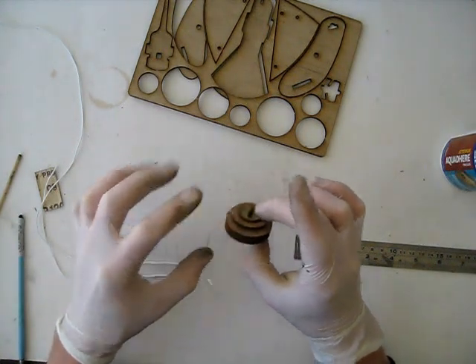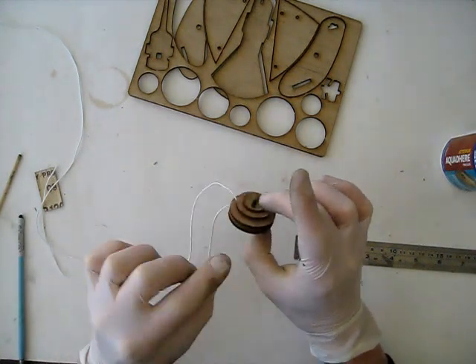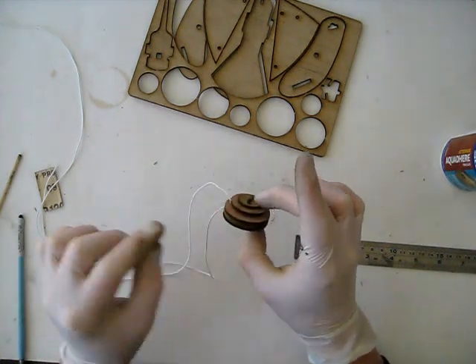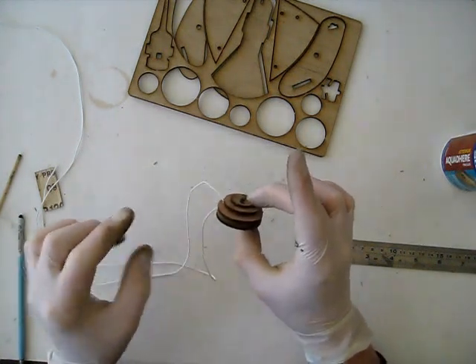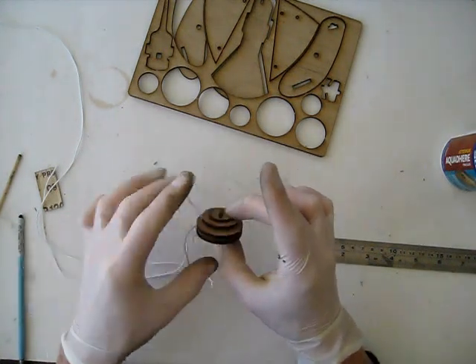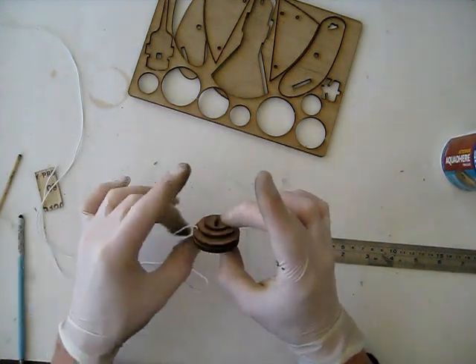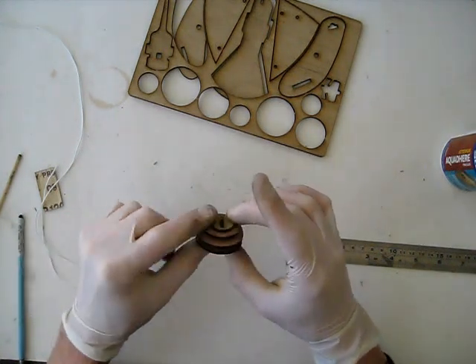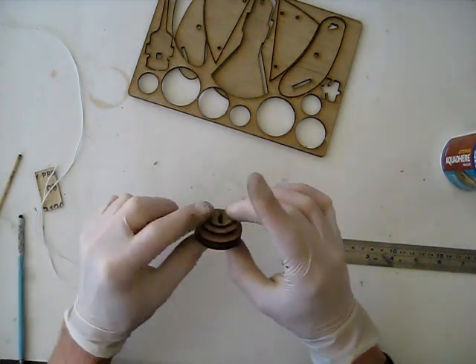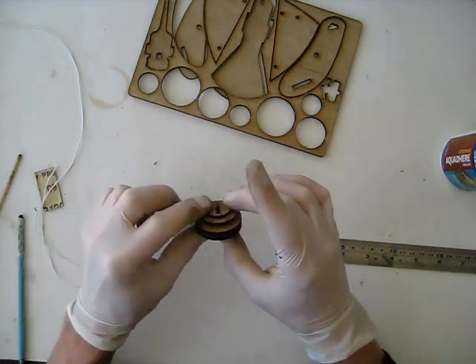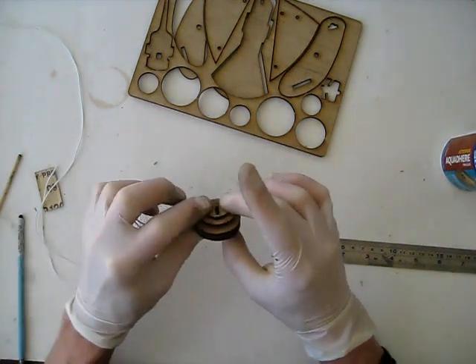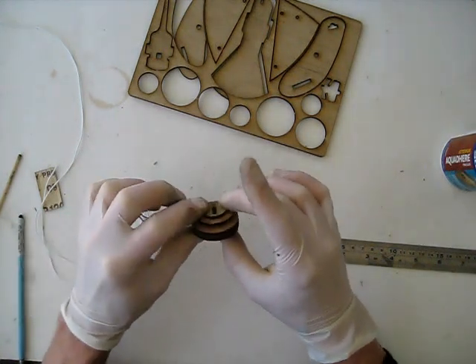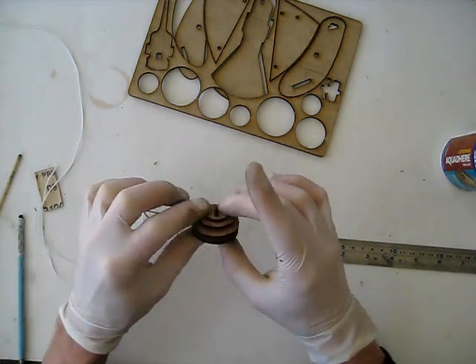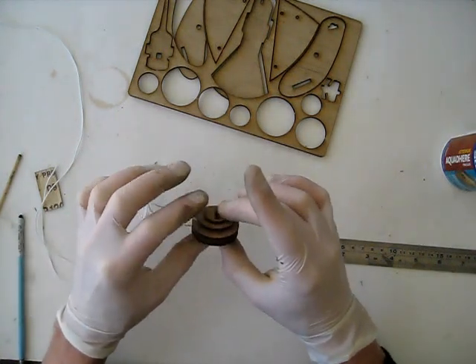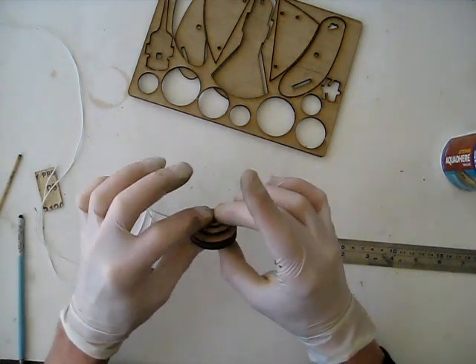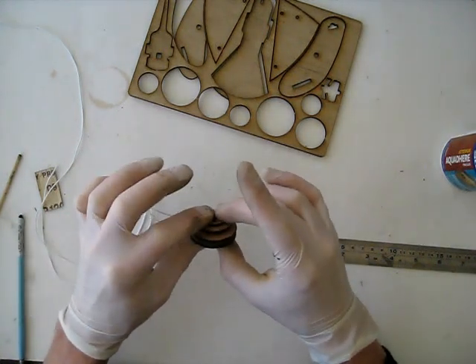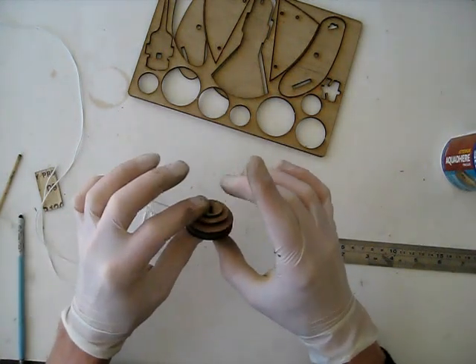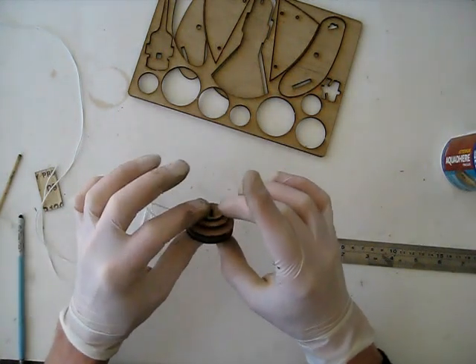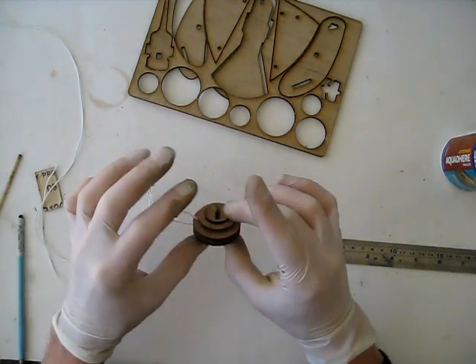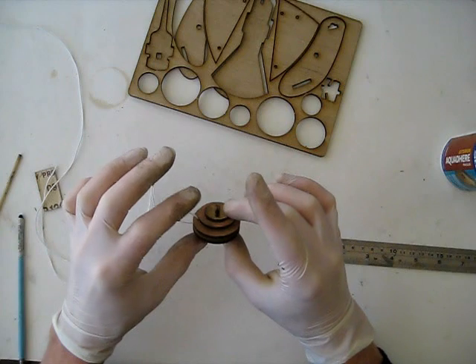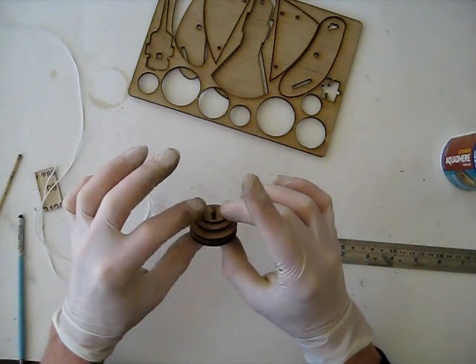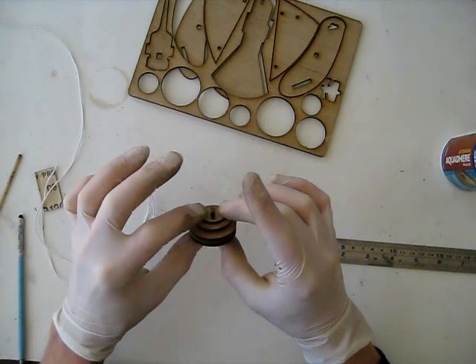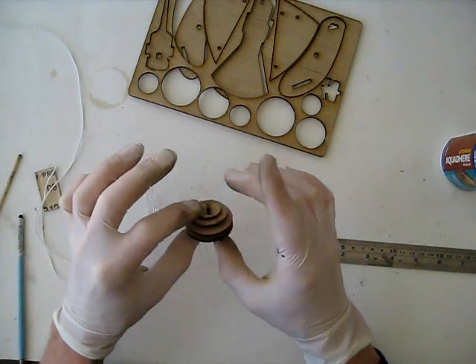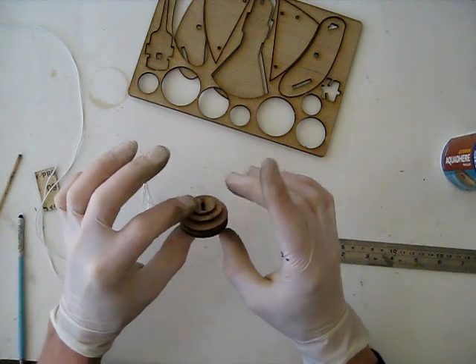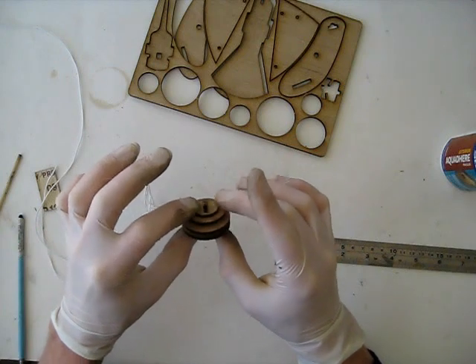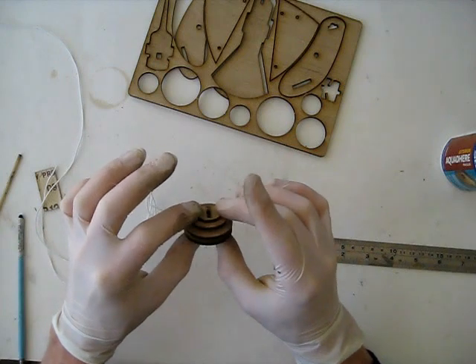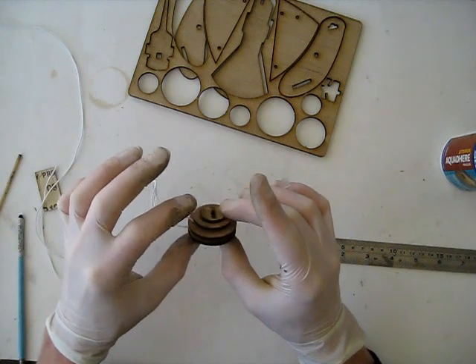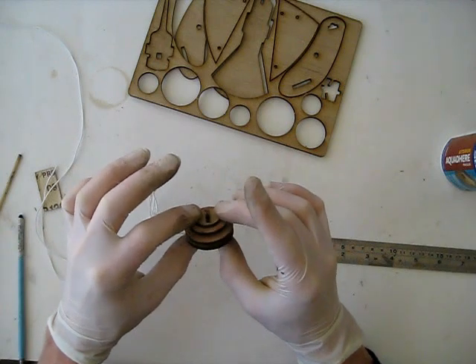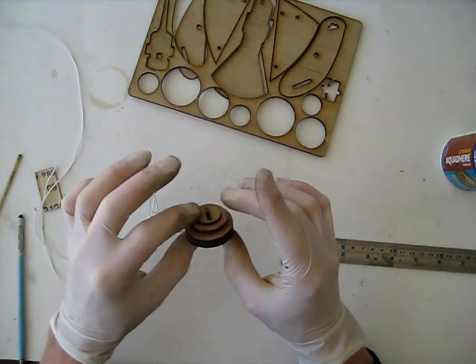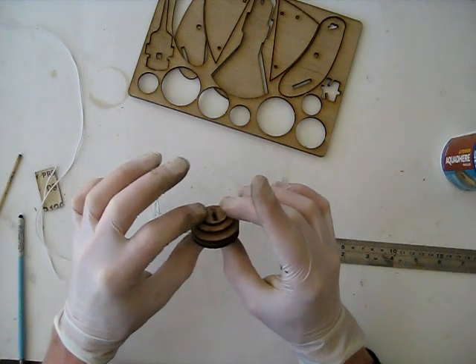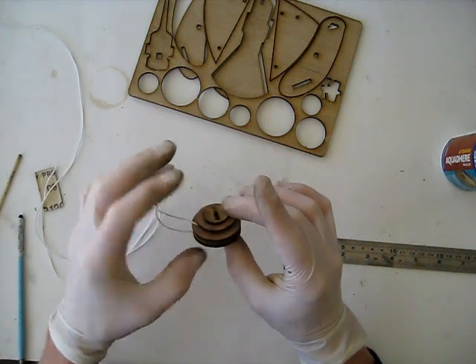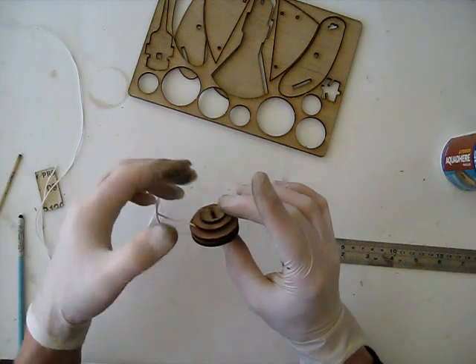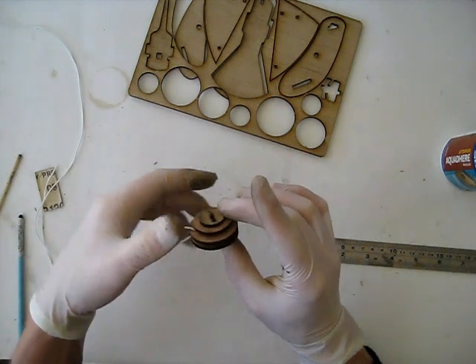Do the same with the other disk — put on some glue, spread it on the face and also into the slot. Push that on and squeeze it all together. Make sure you haven't clogged up that slot where our skewer will be going later on — just clear it out with the skewer if you need to. Make sure that's all nice and tight. If it seems loose then you can leave it aside to dry without touching it for 30 minutes.